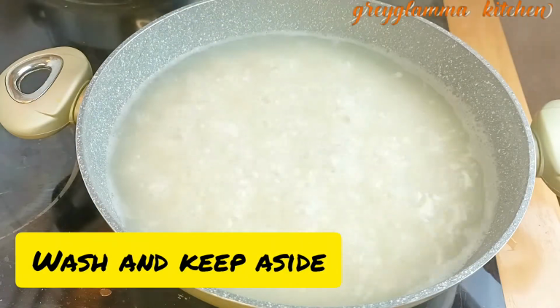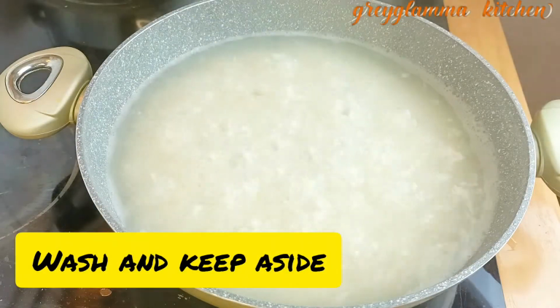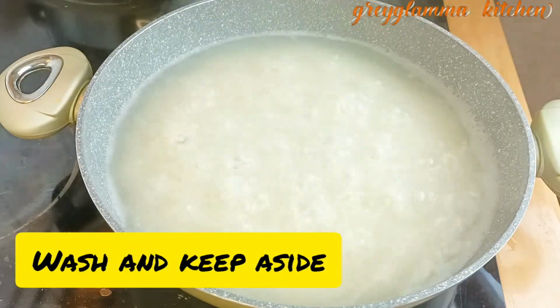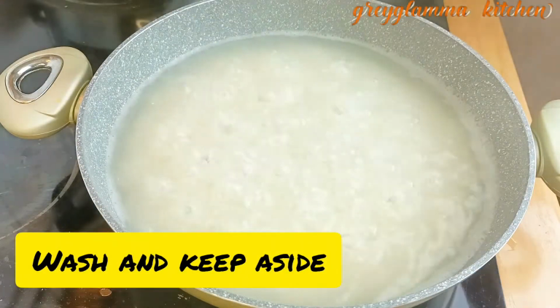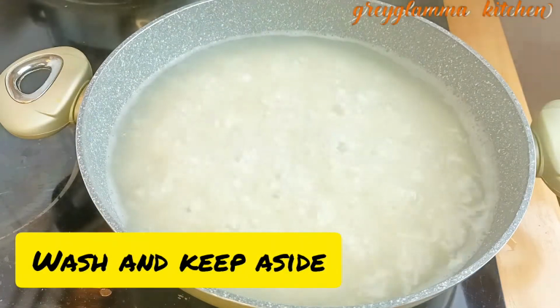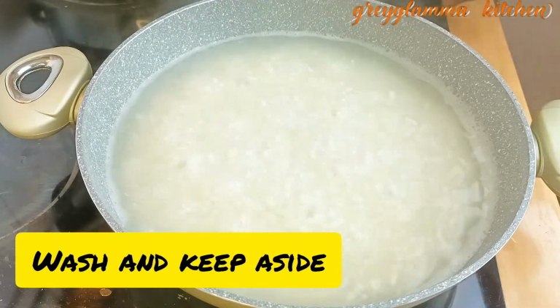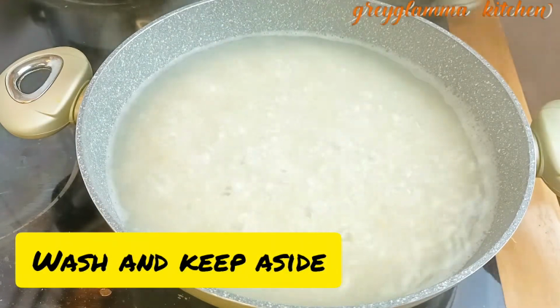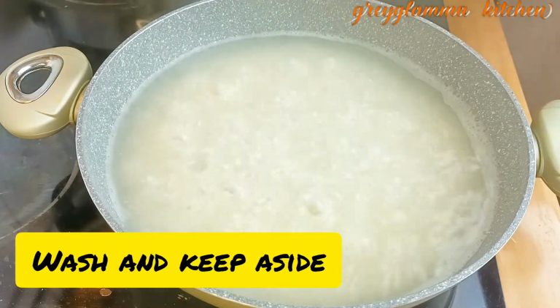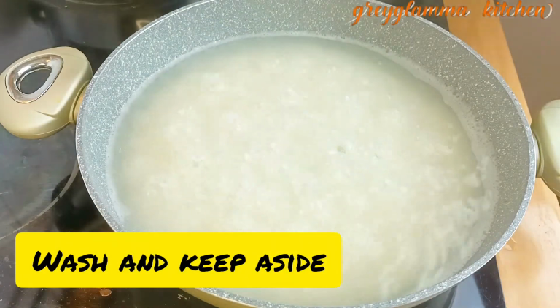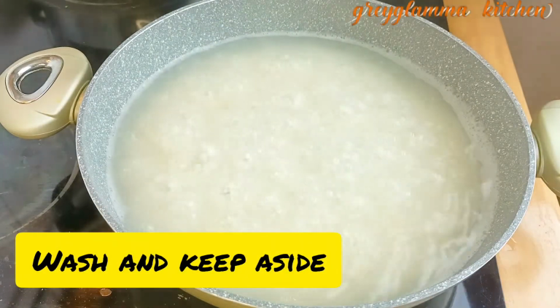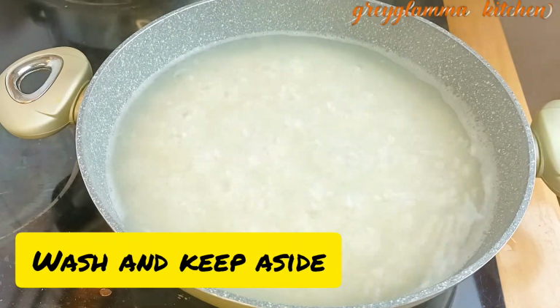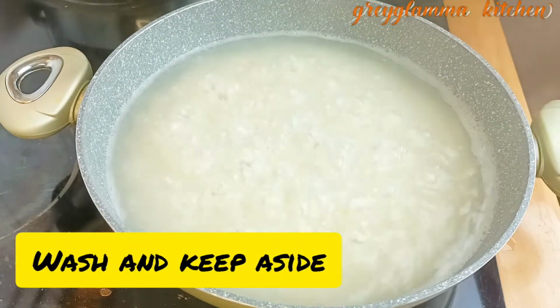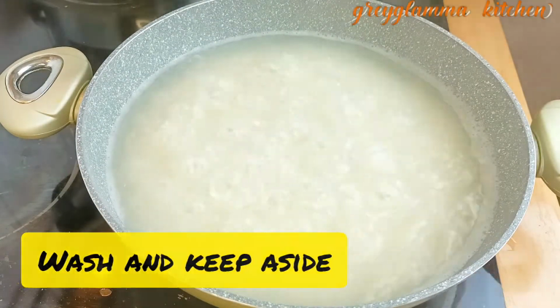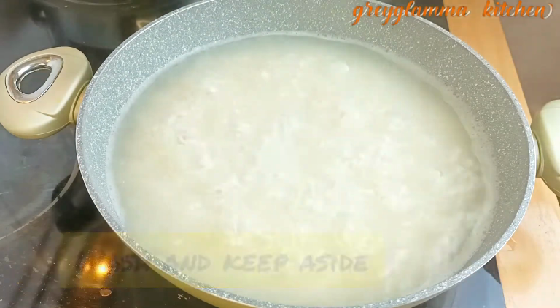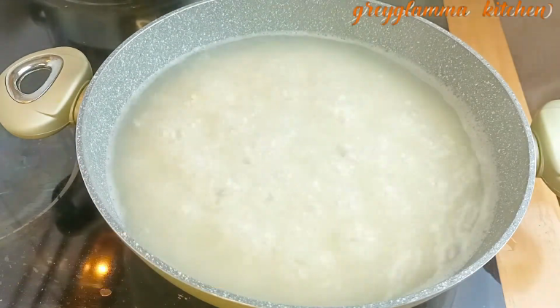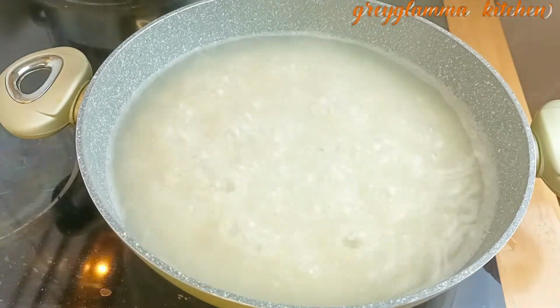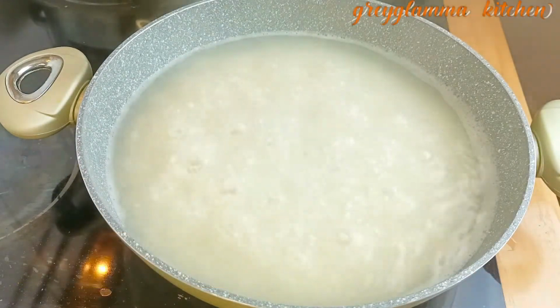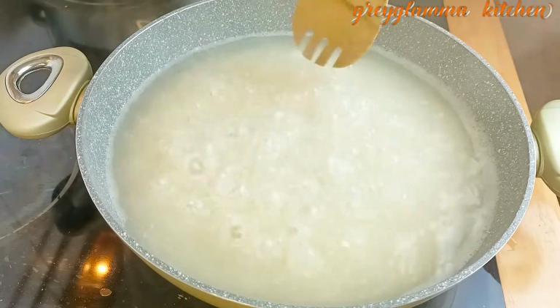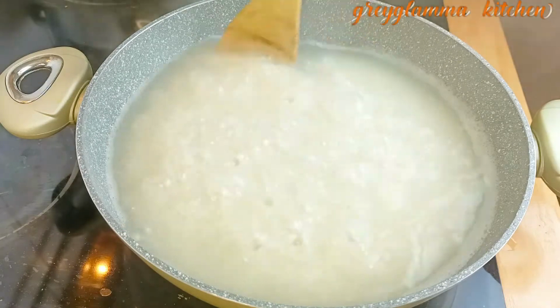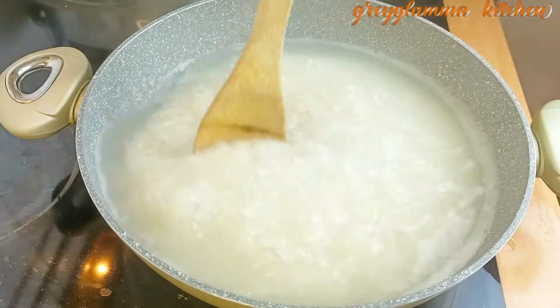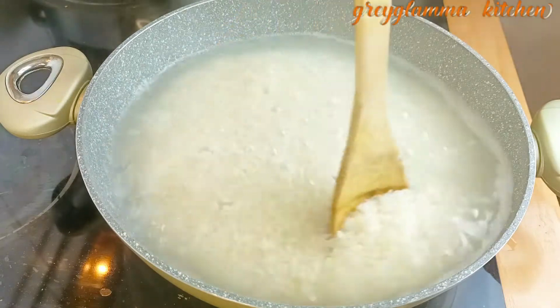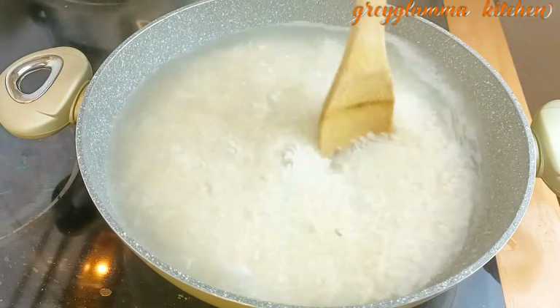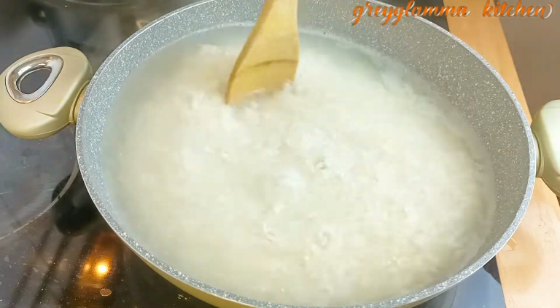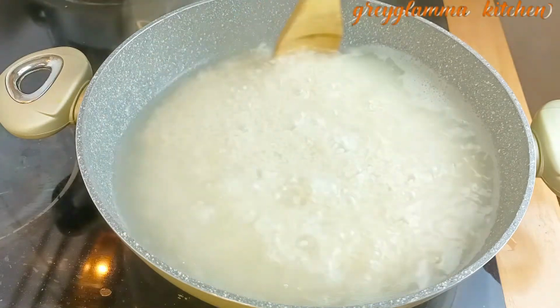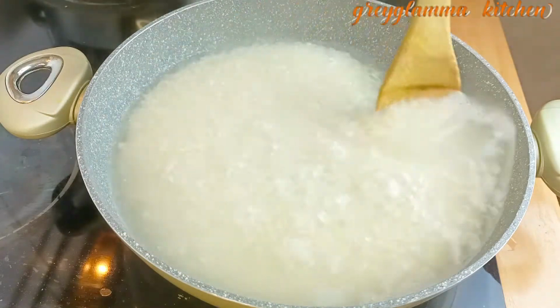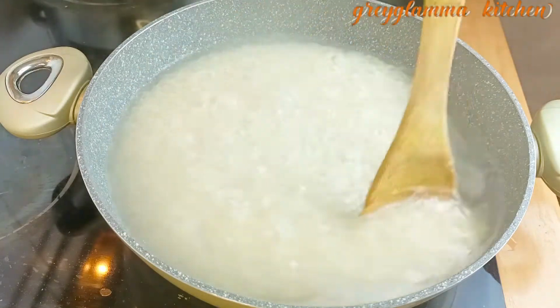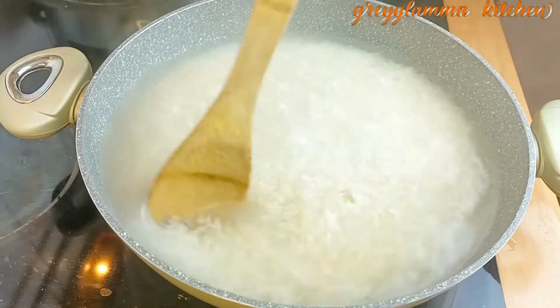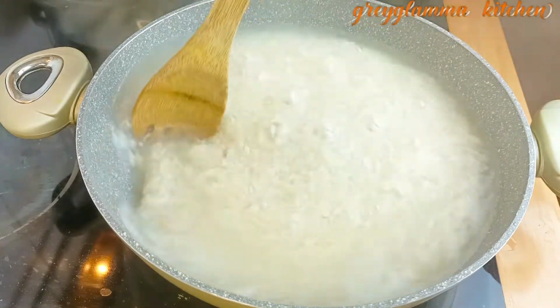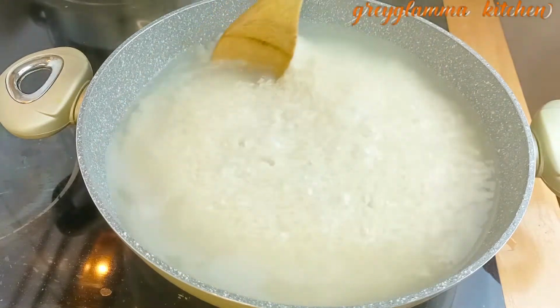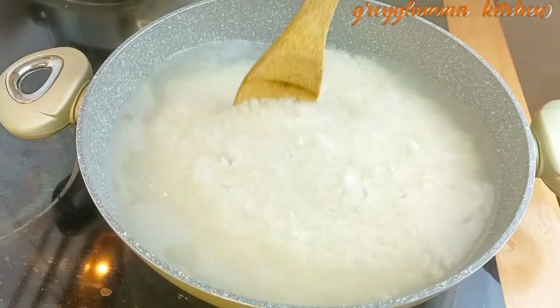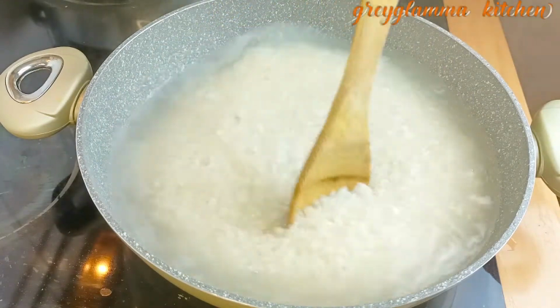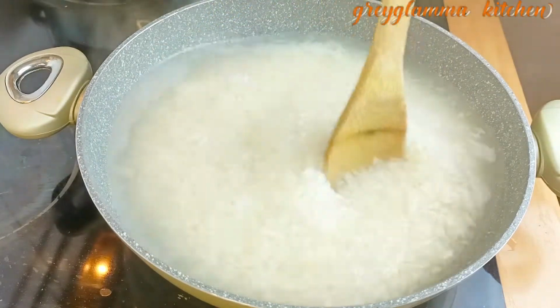Immediately the rice starts to boil, then it is ready. You just bring it down and wash it, keep it aside.